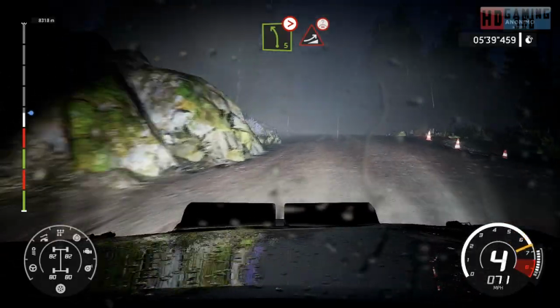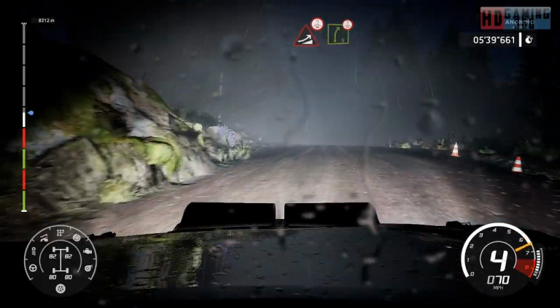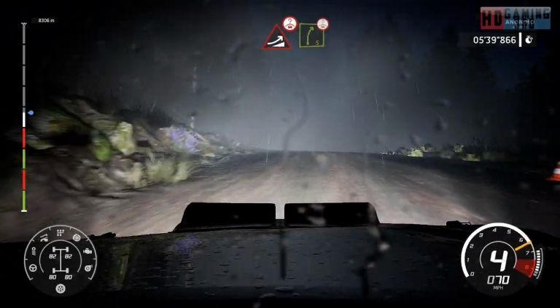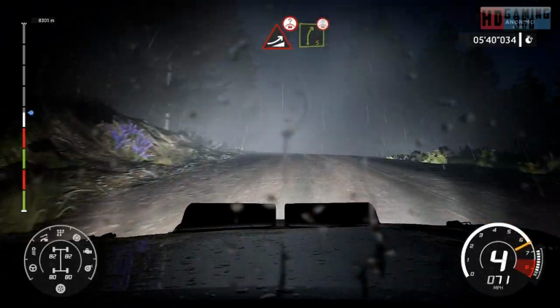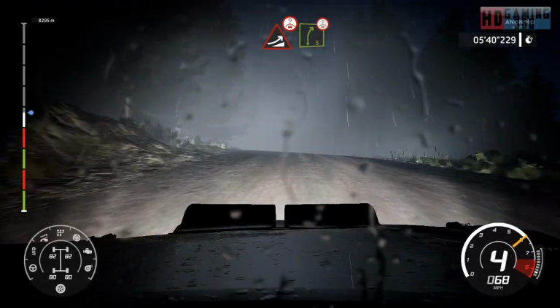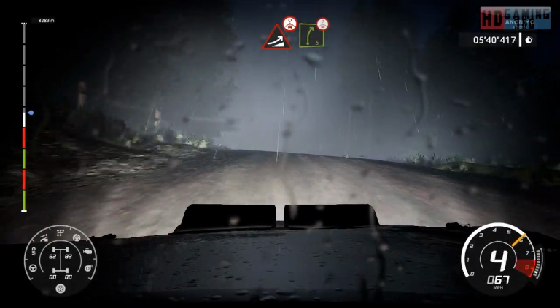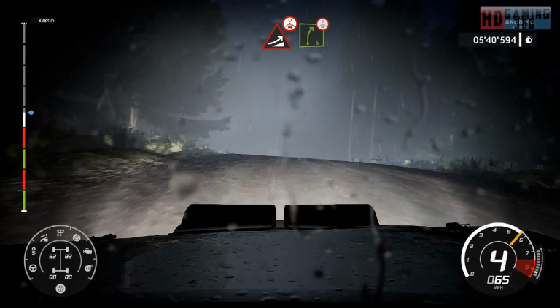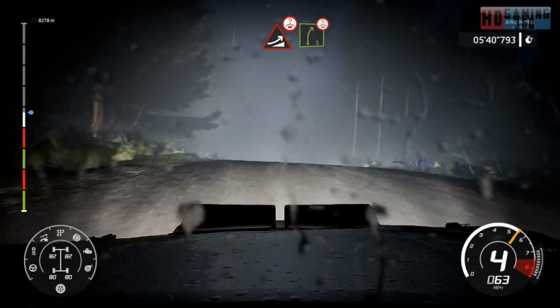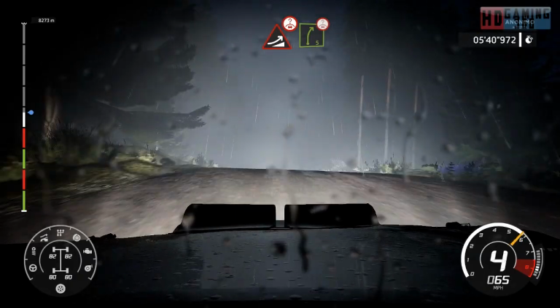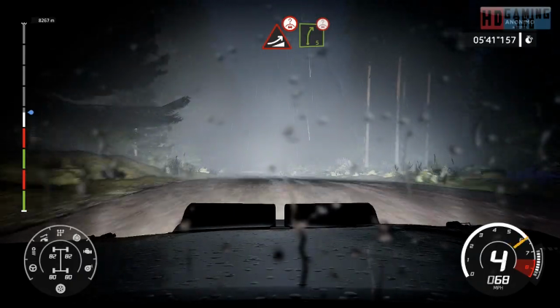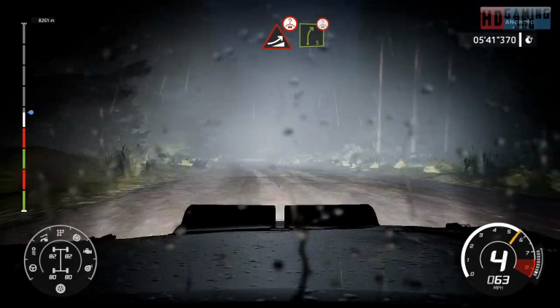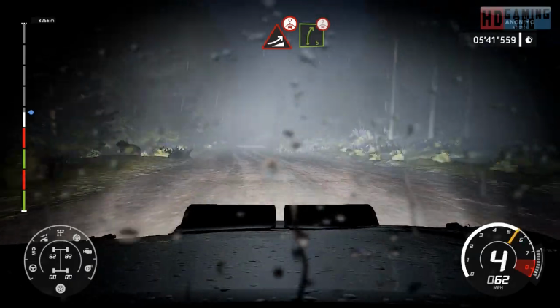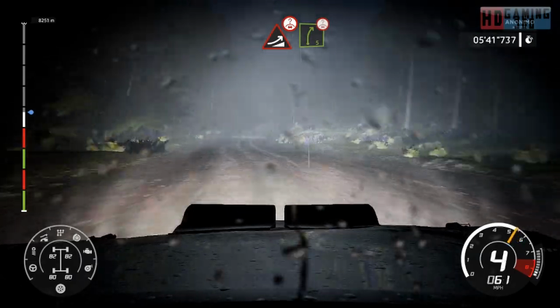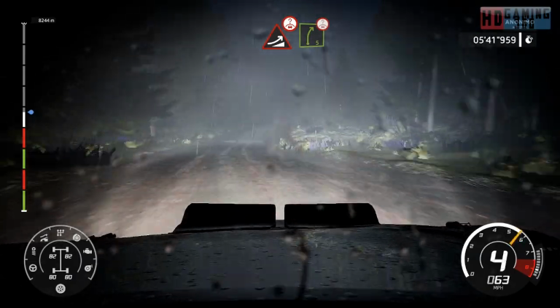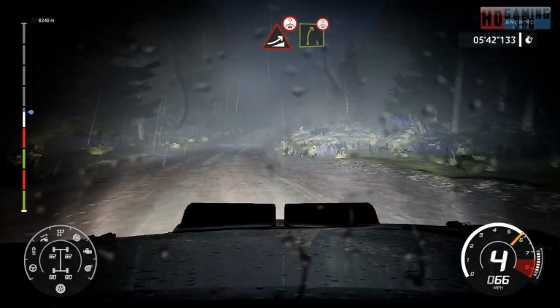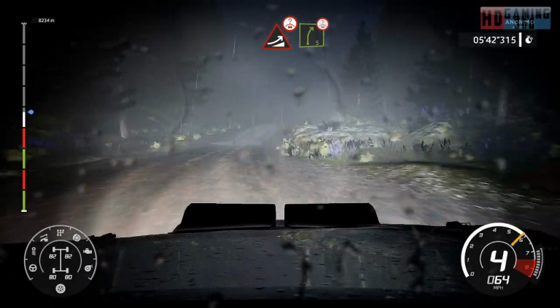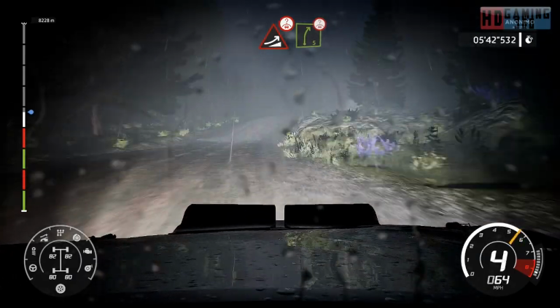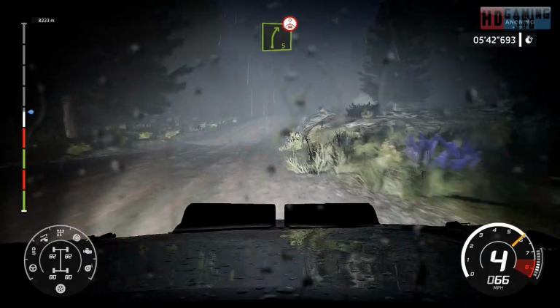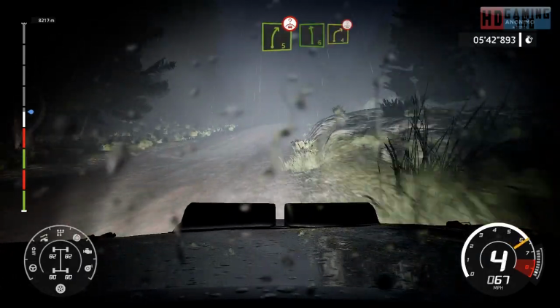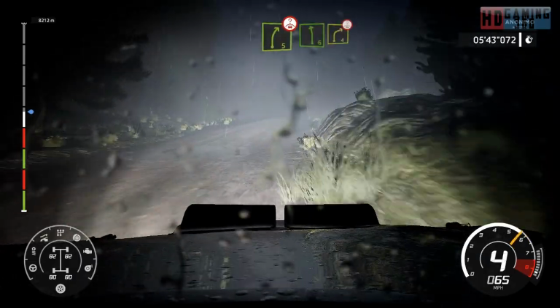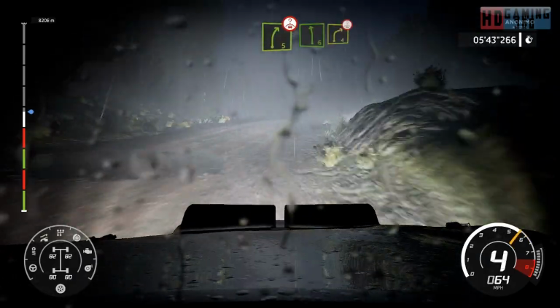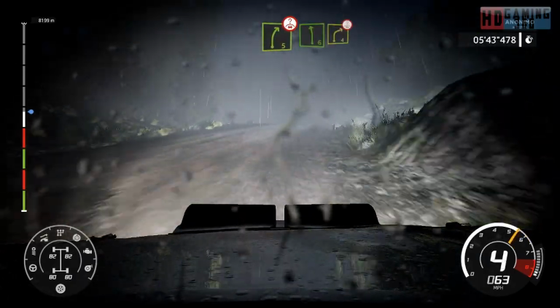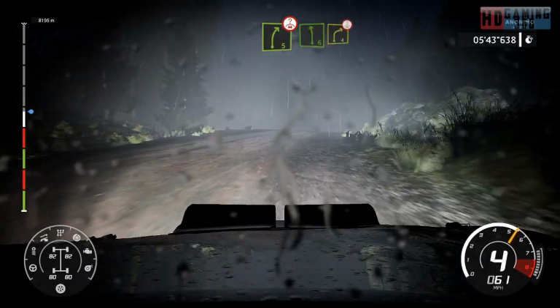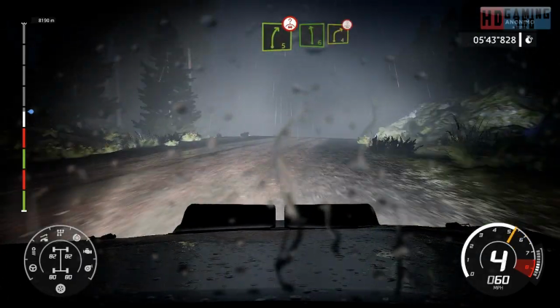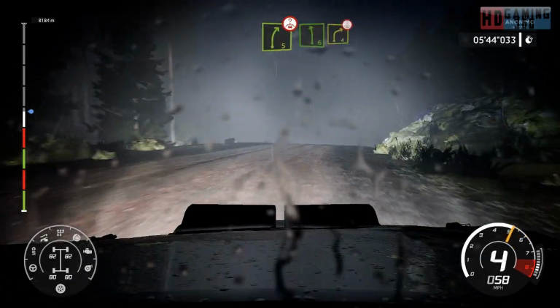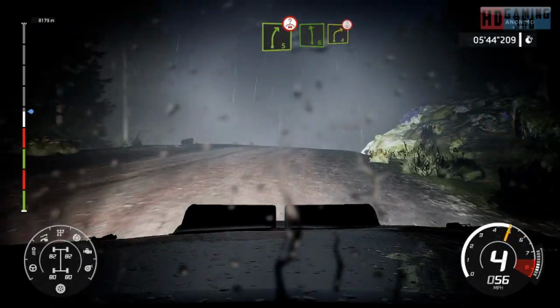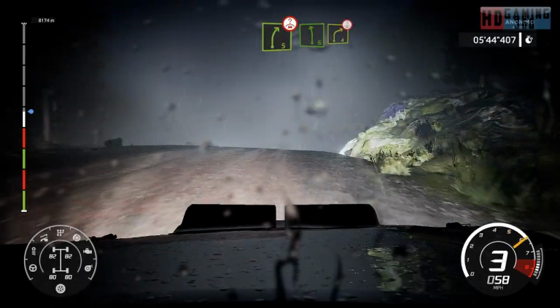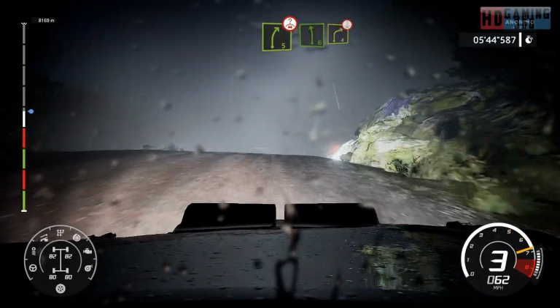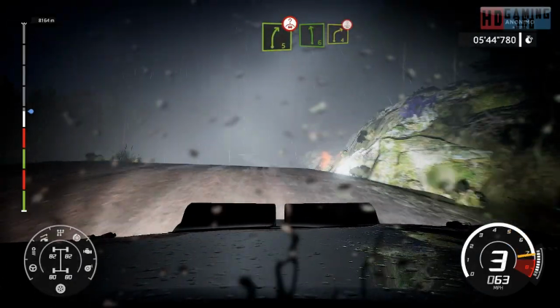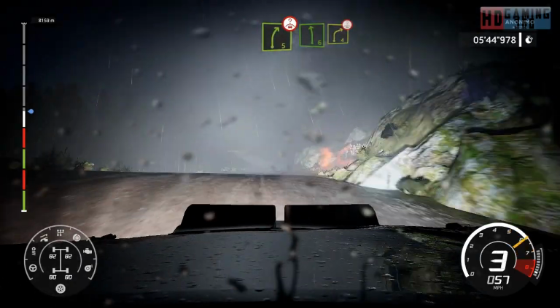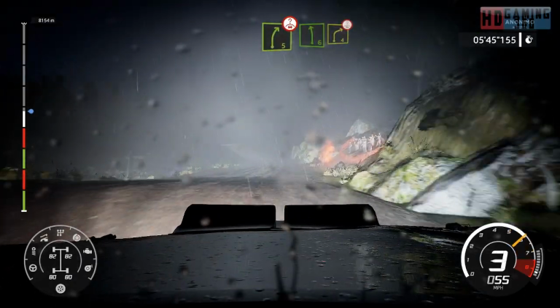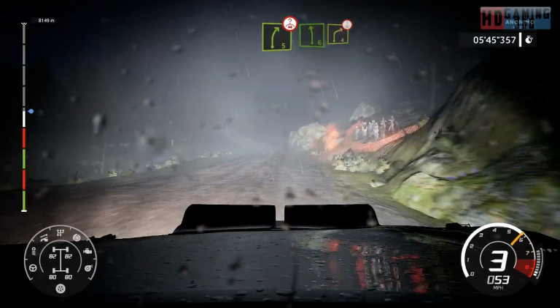Into right 5, short over crest. And left 6, into right 4, very long over crest.